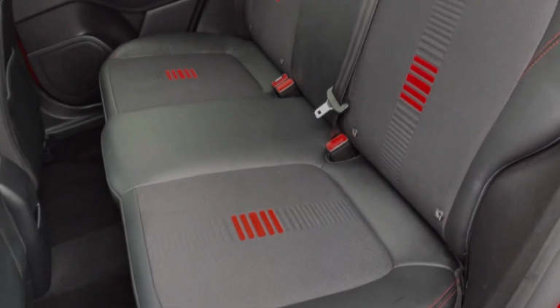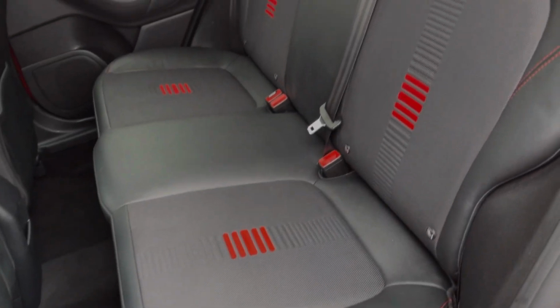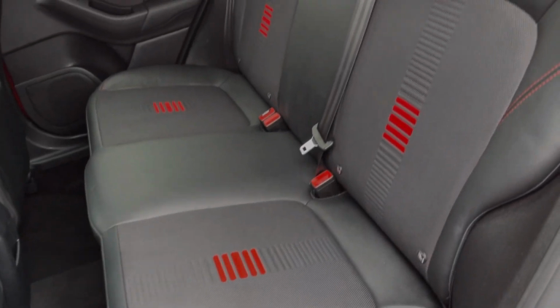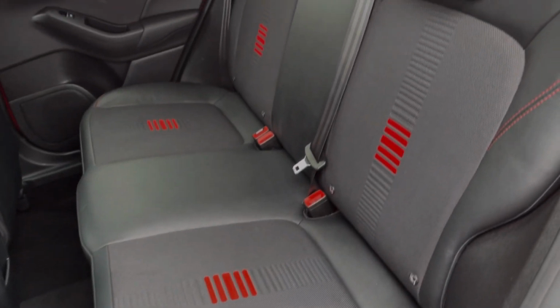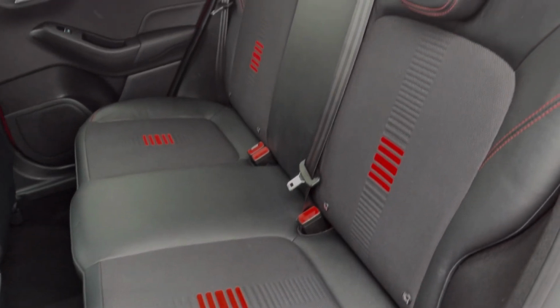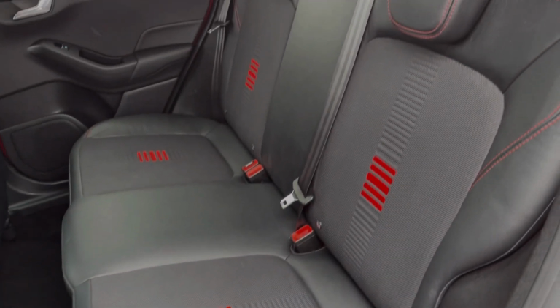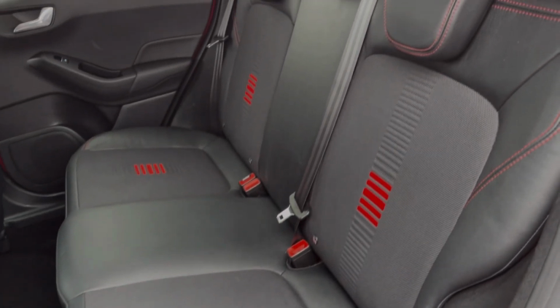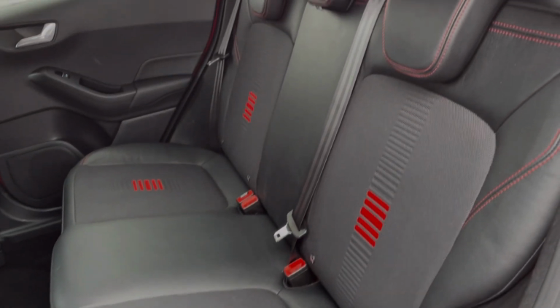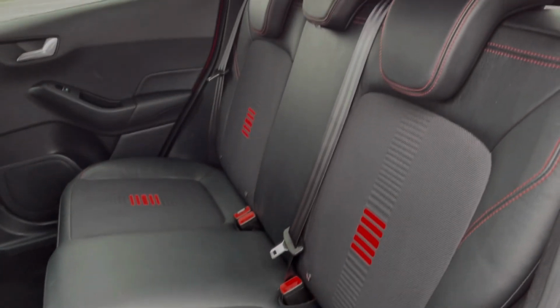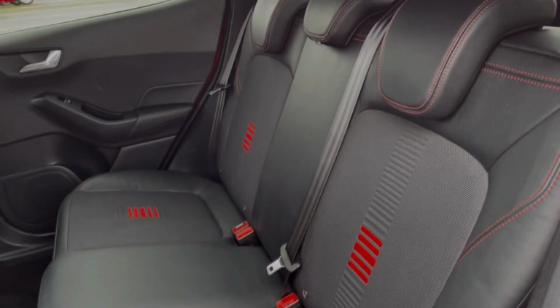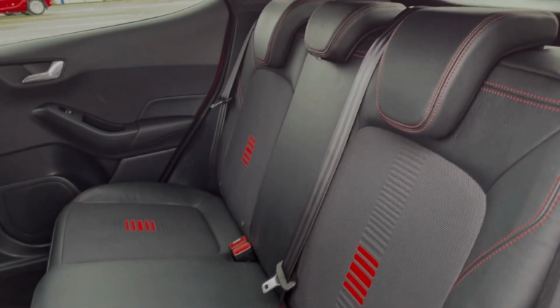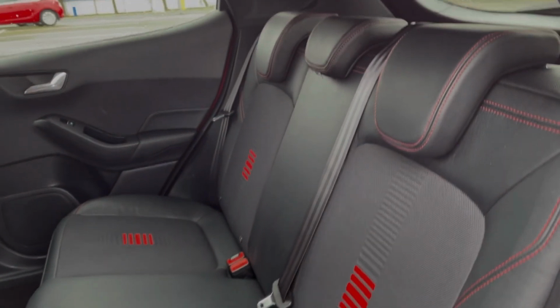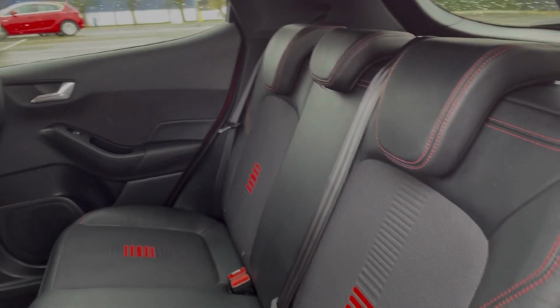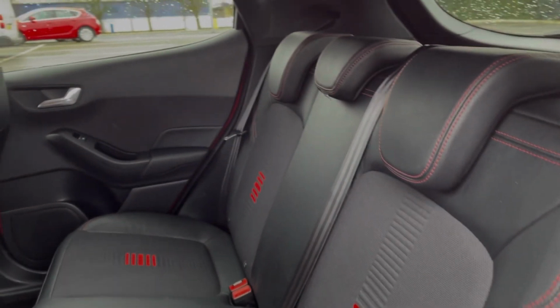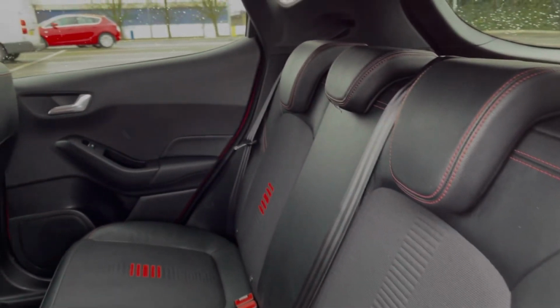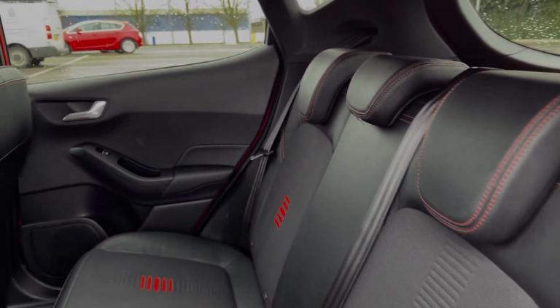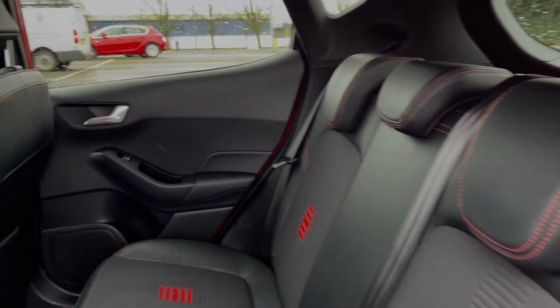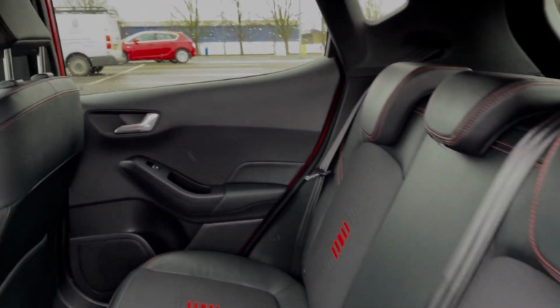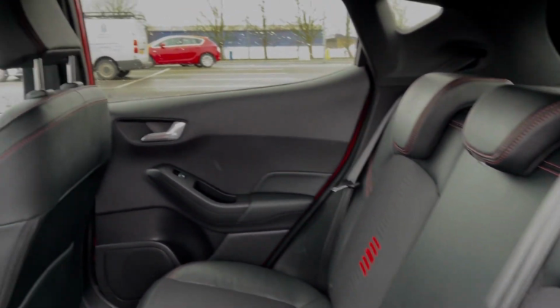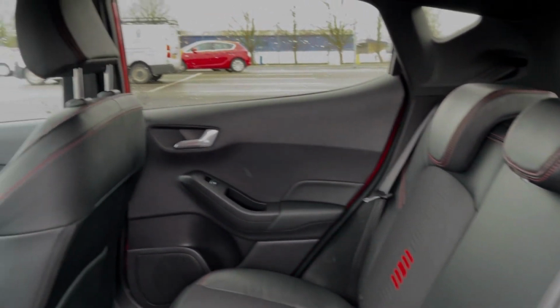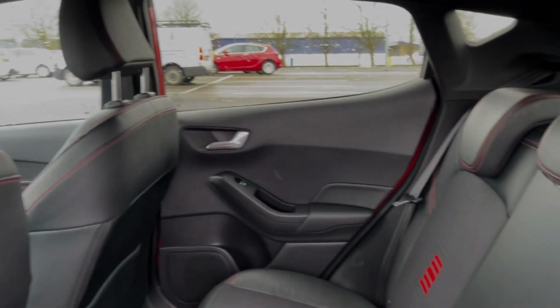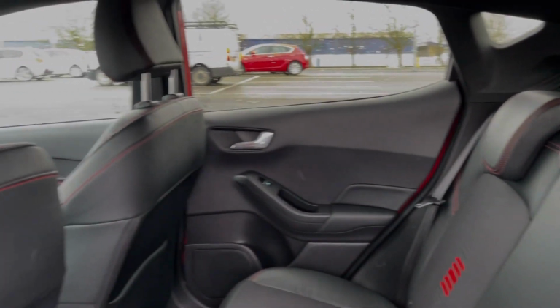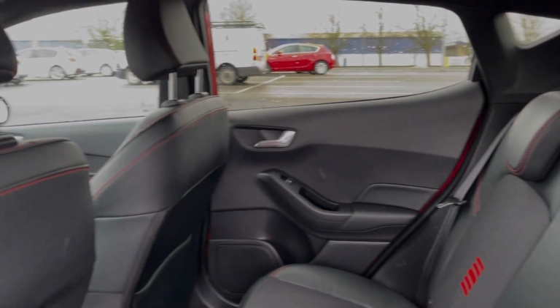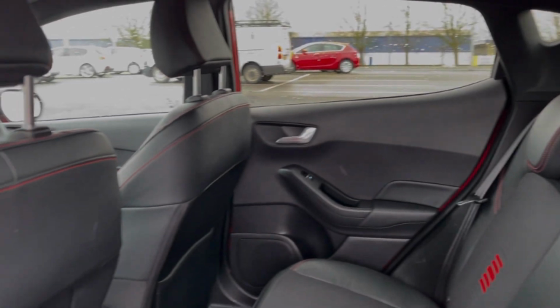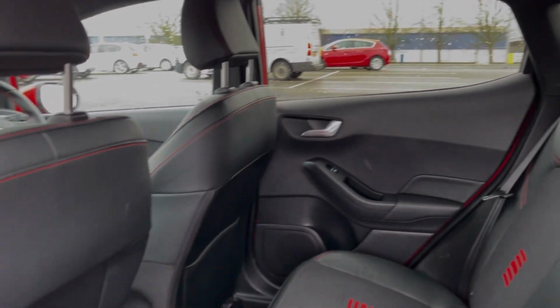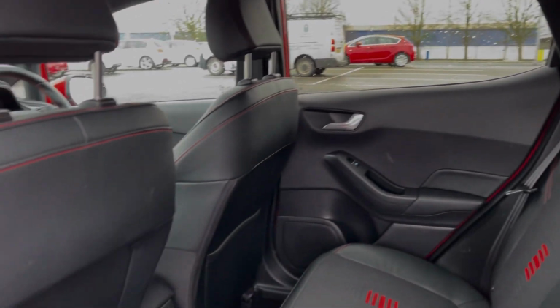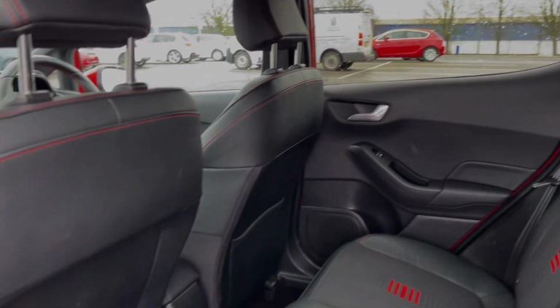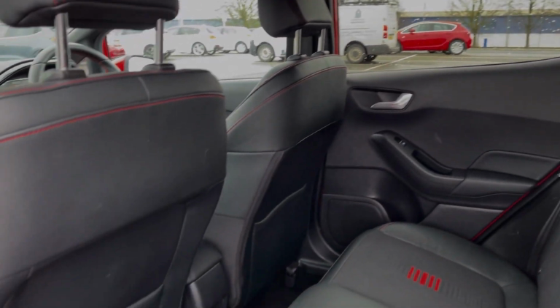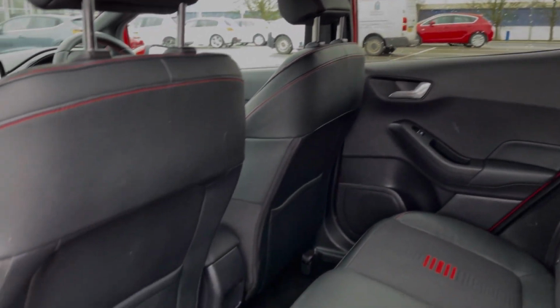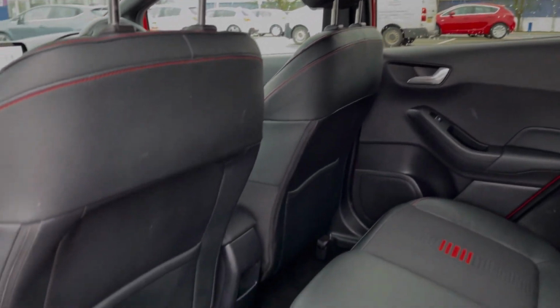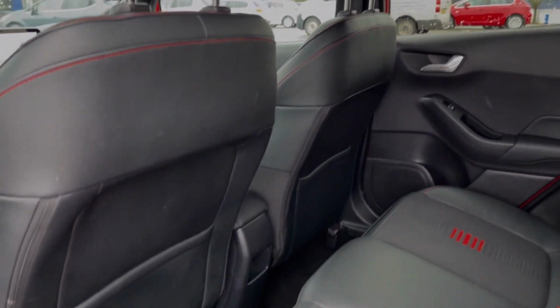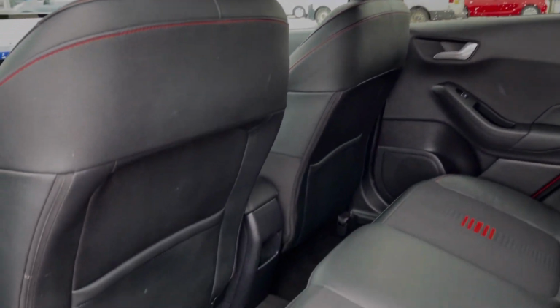Into the rear seats themselves, they're finished in the part leather upholstery and you have got ISOFIX points available here if you happen to need them.